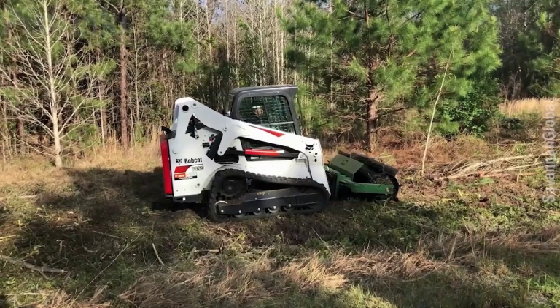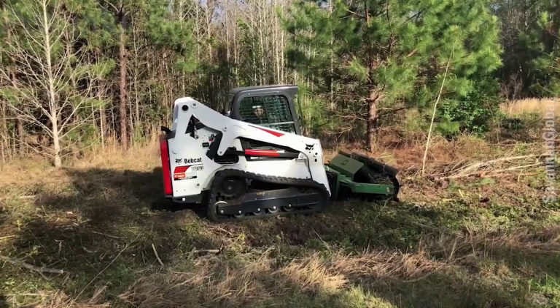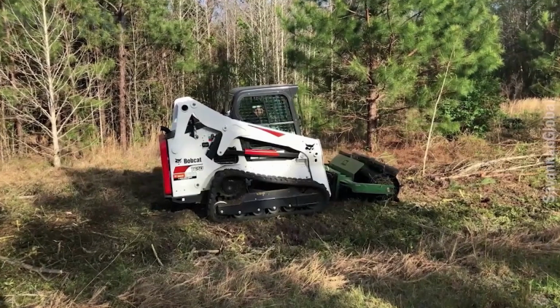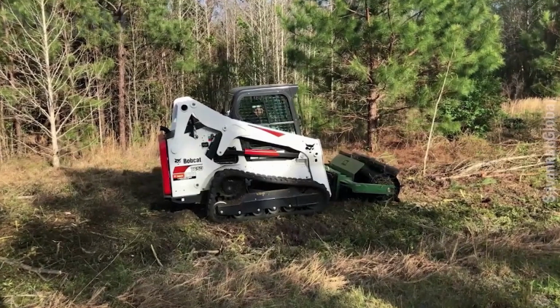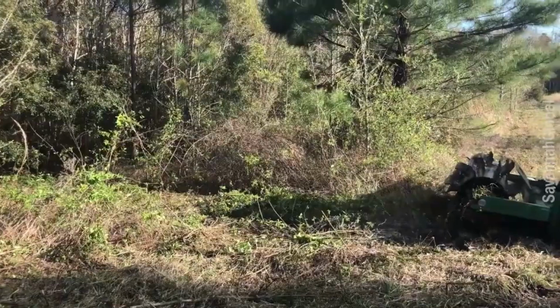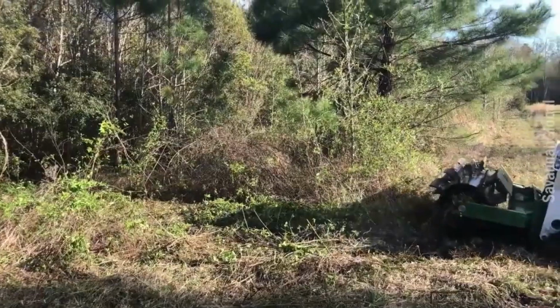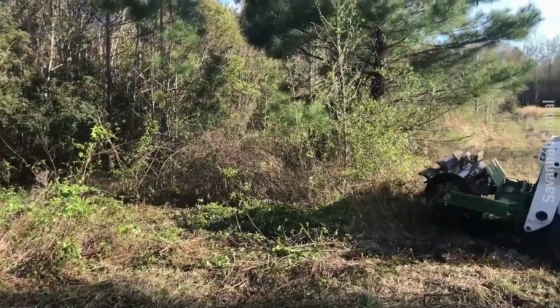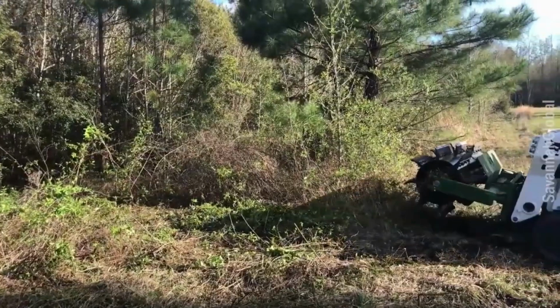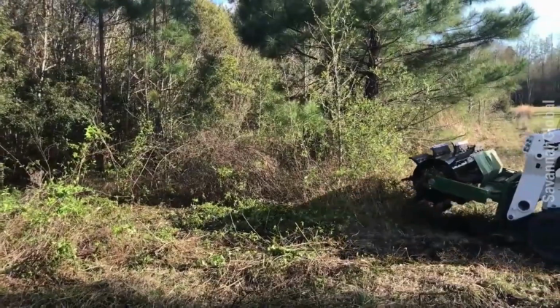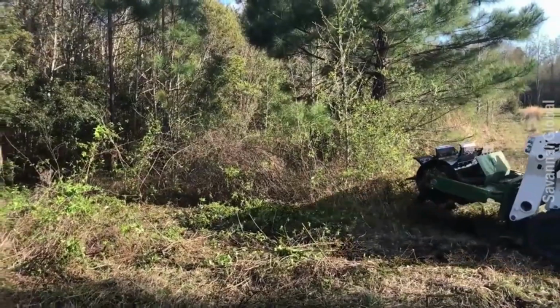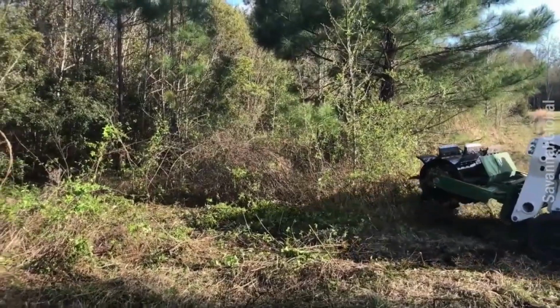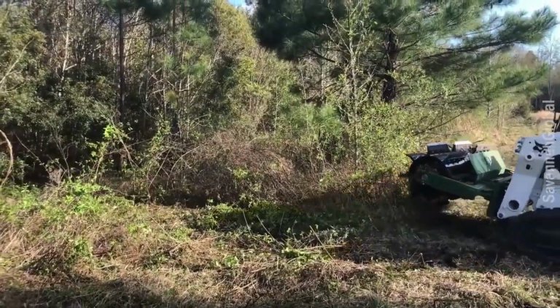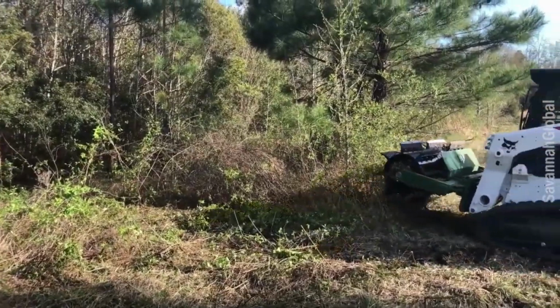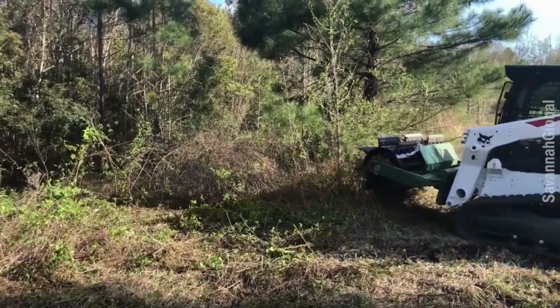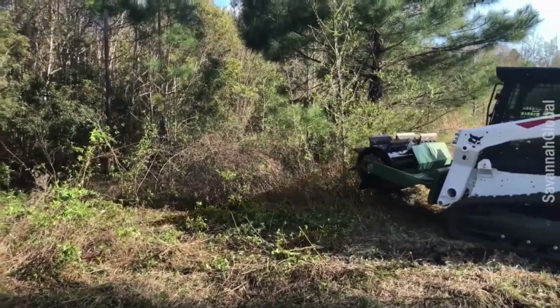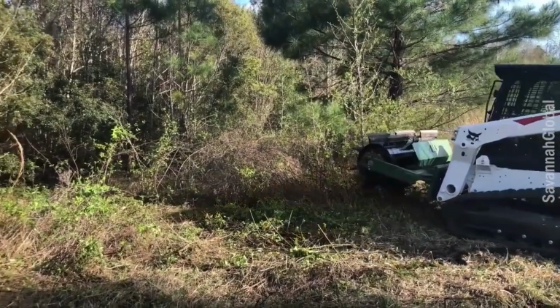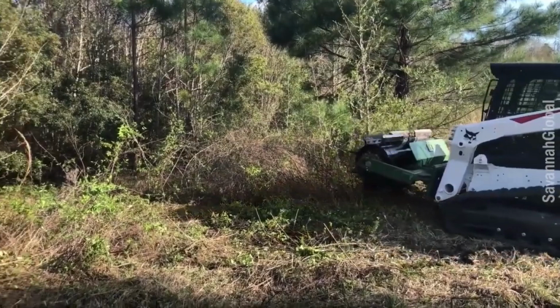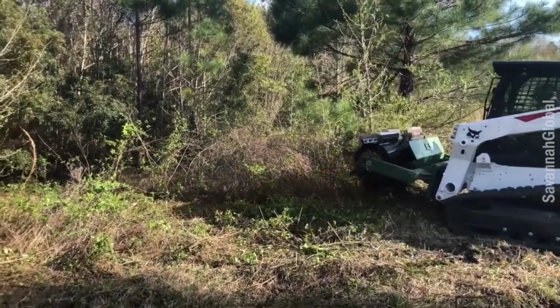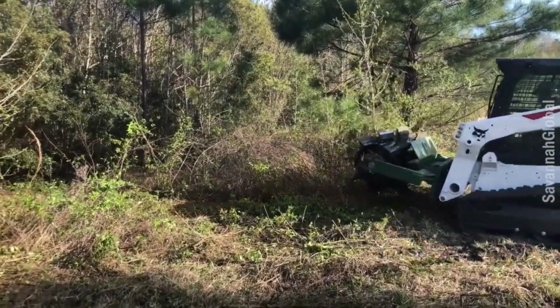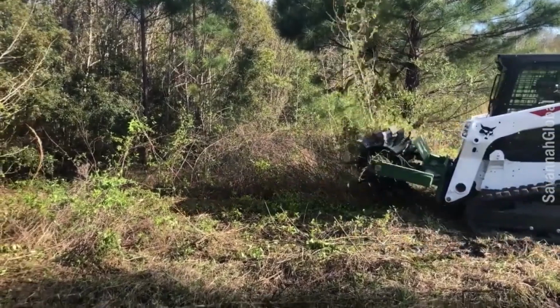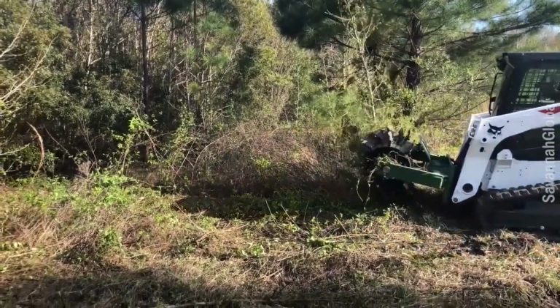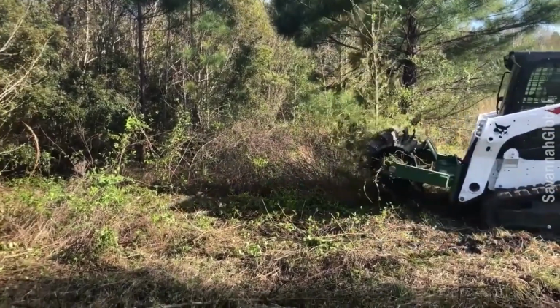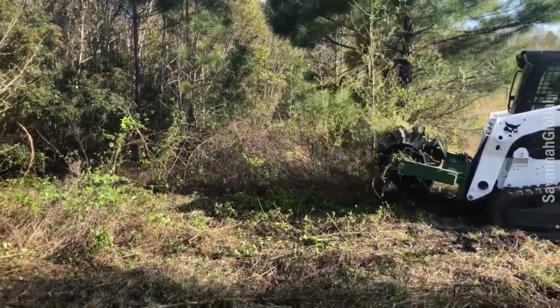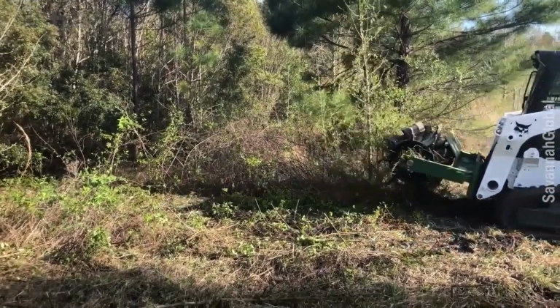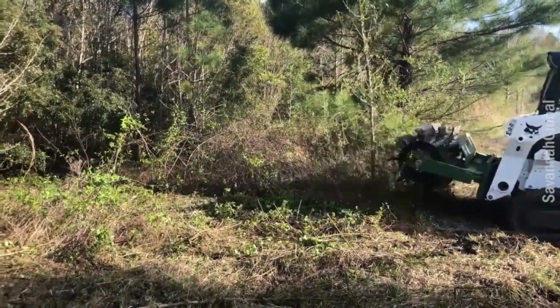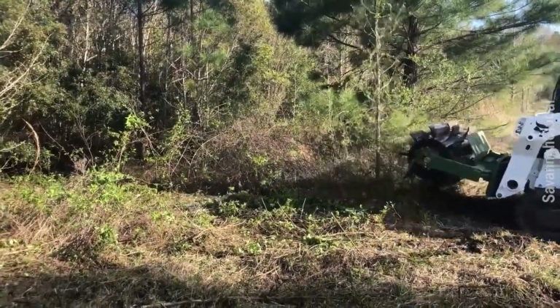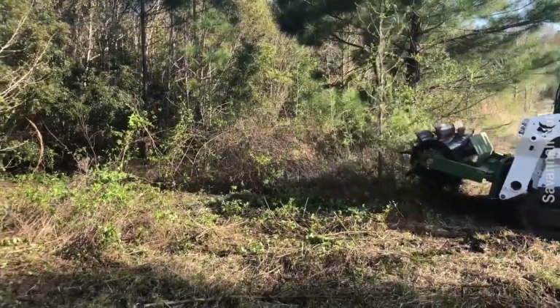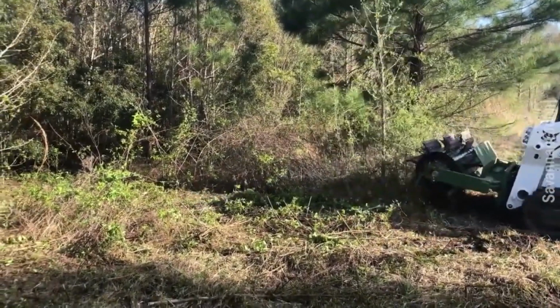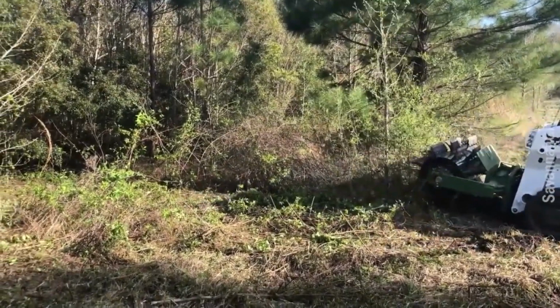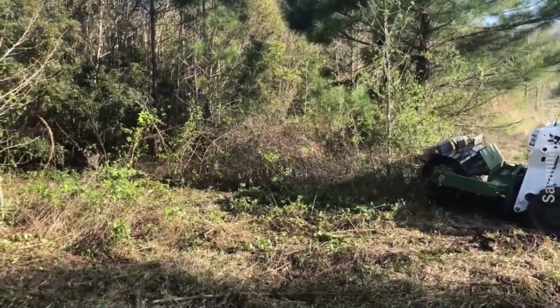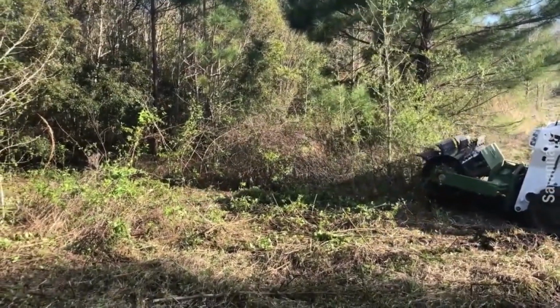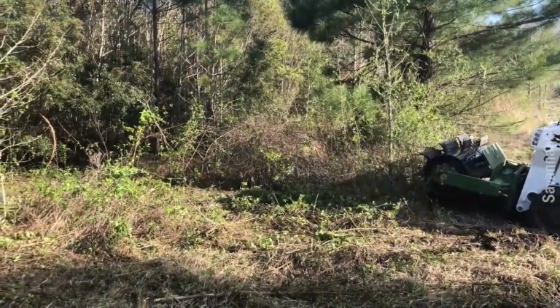This brush chopper is designed to fit any skid steer loader, and it can finish the weeds in a few moments.